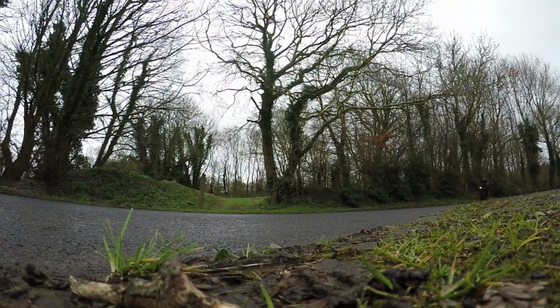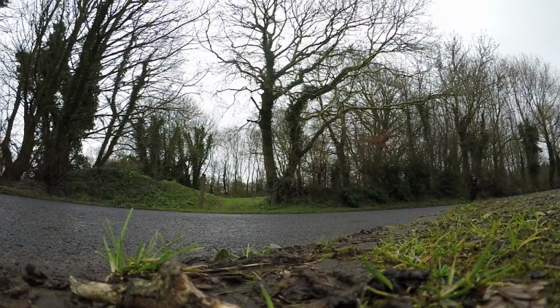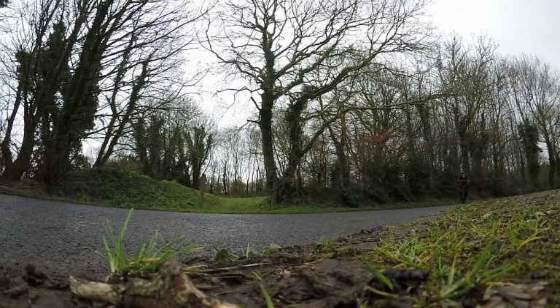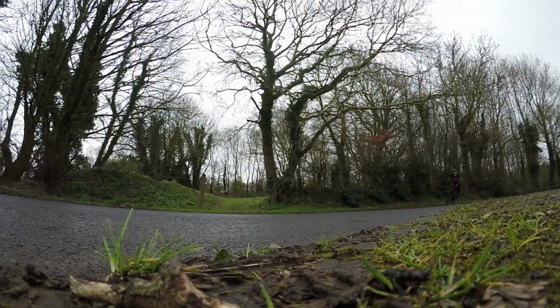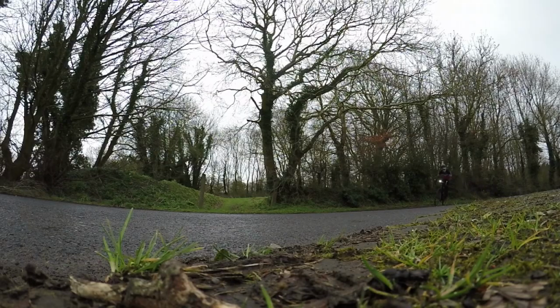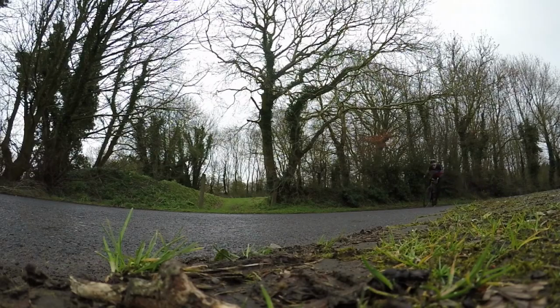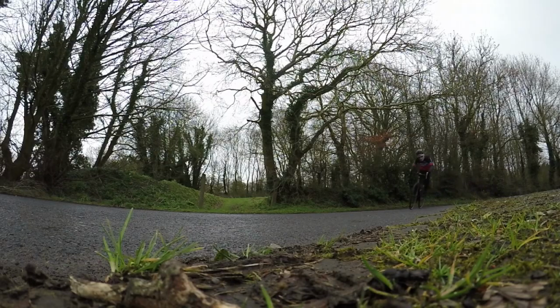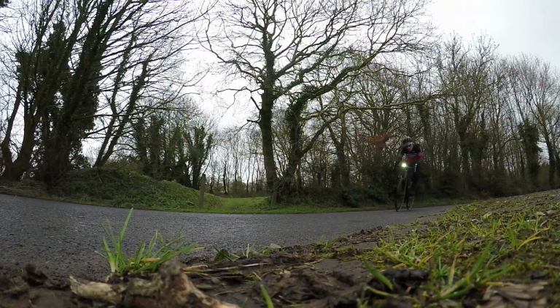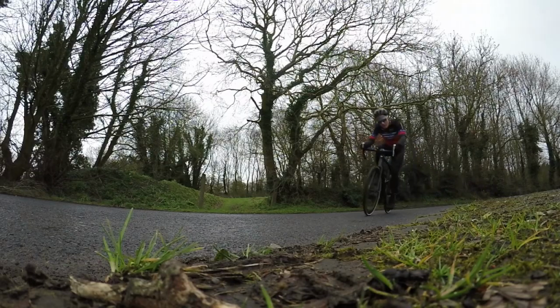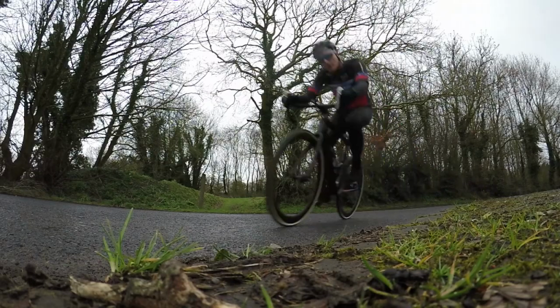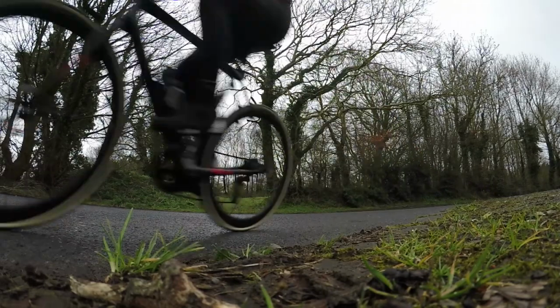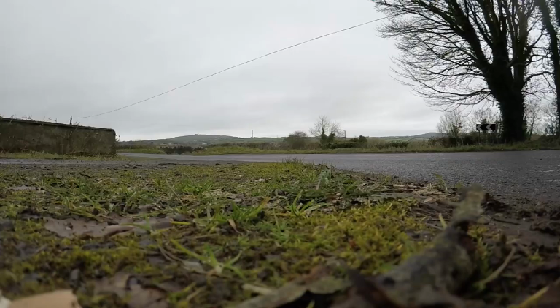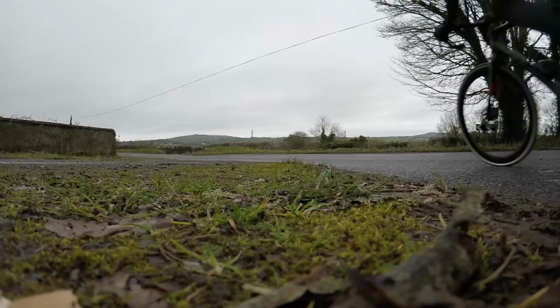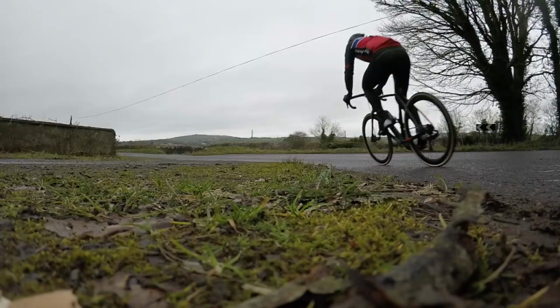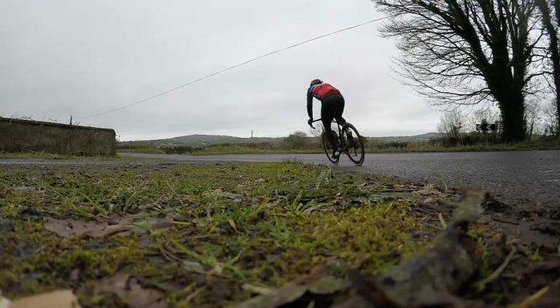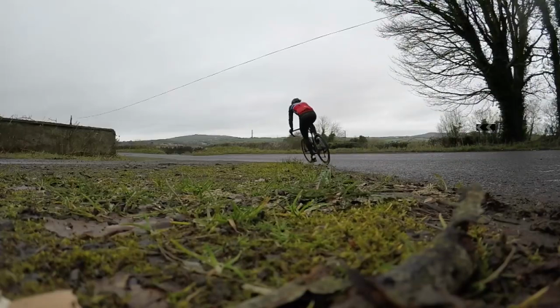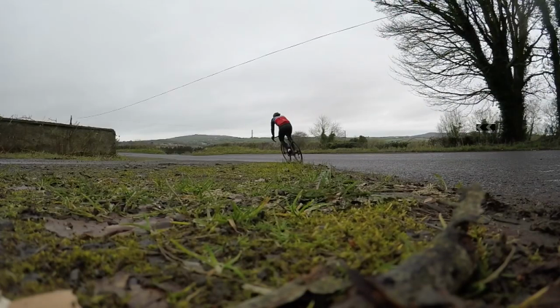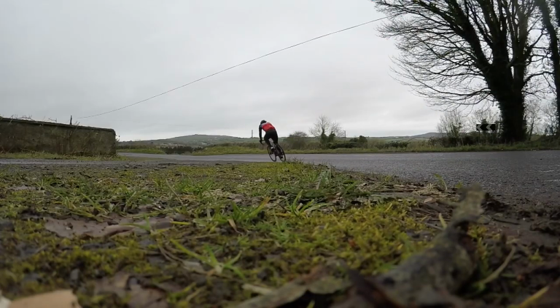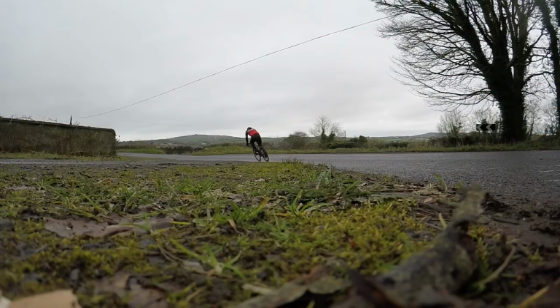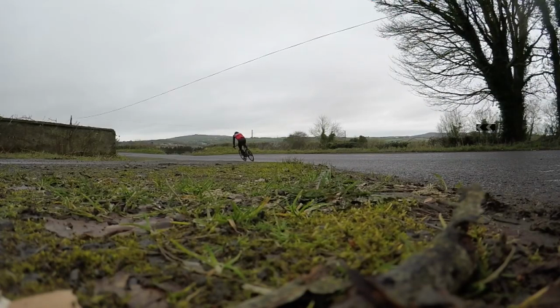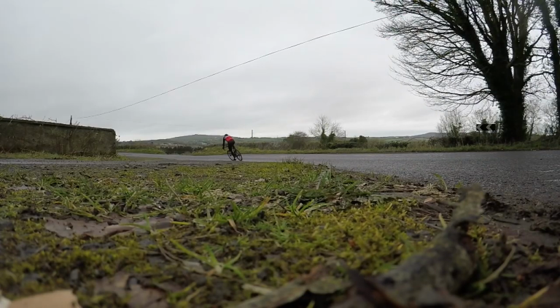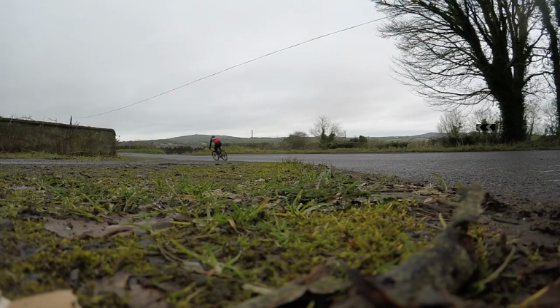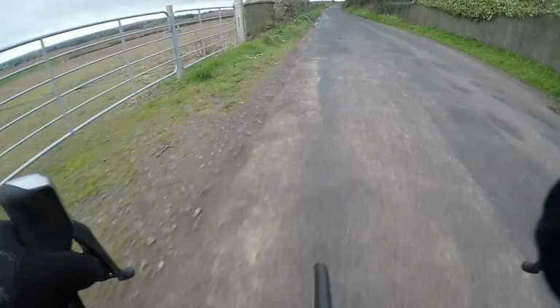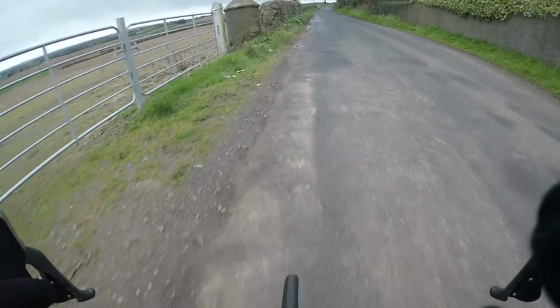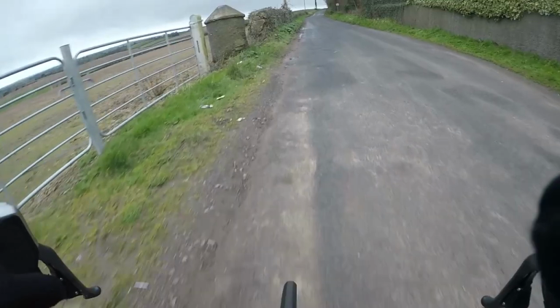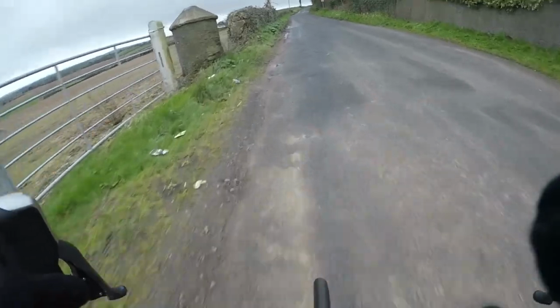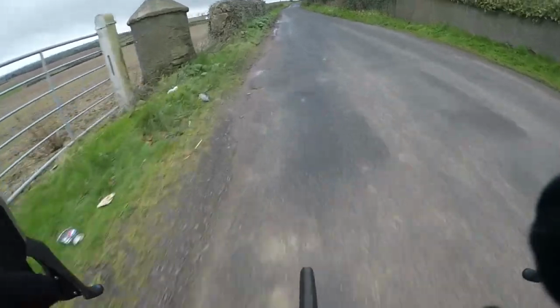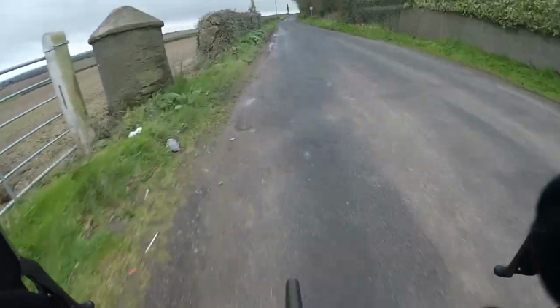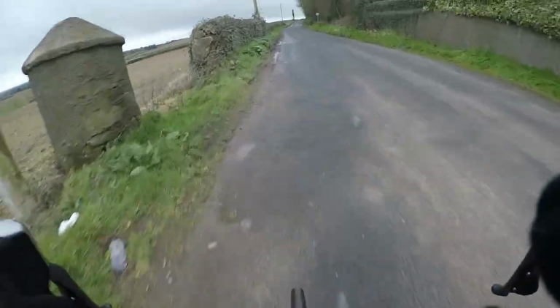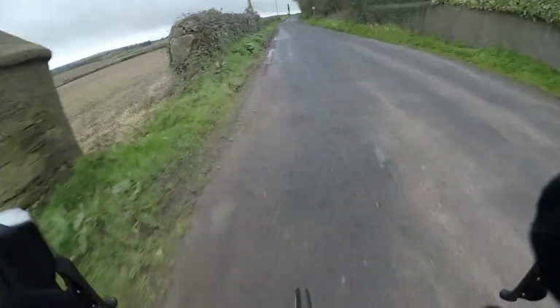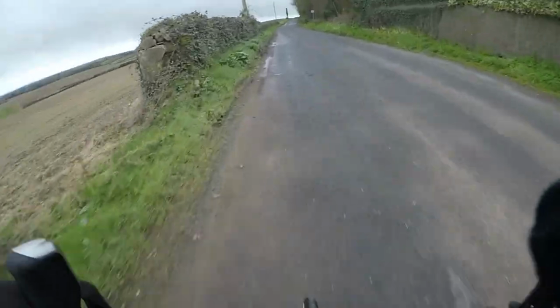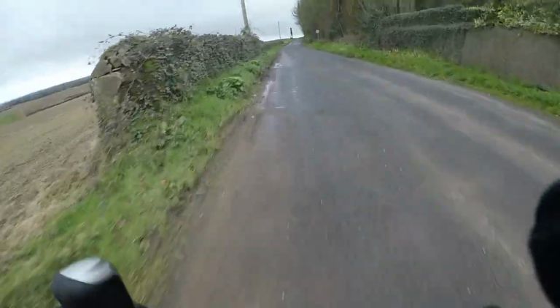Cornering speed — very confident. No issues on the corners on damp, rough roads again — no issues.